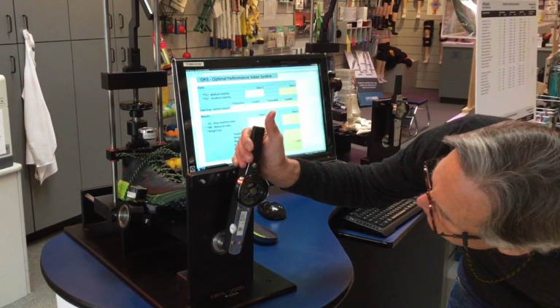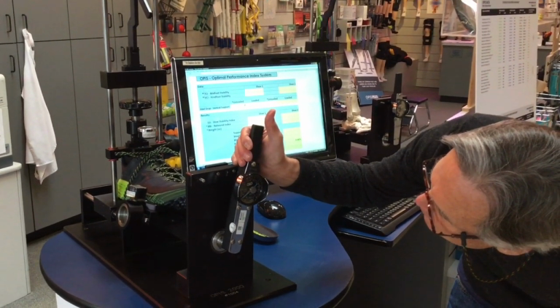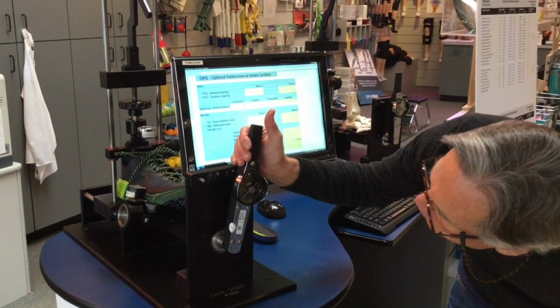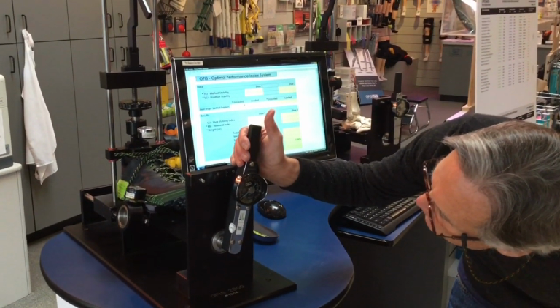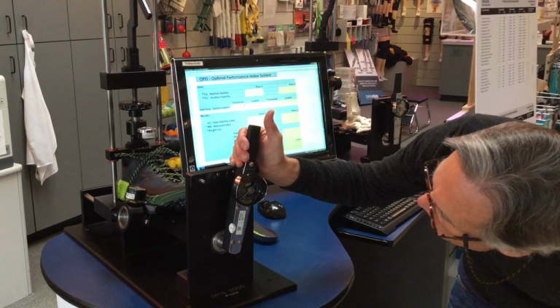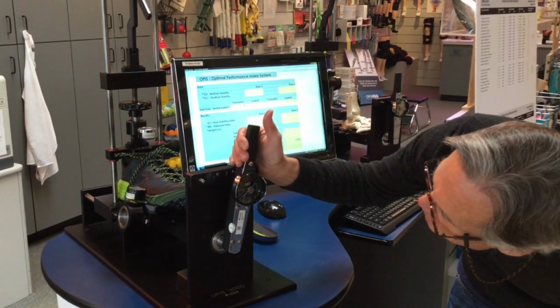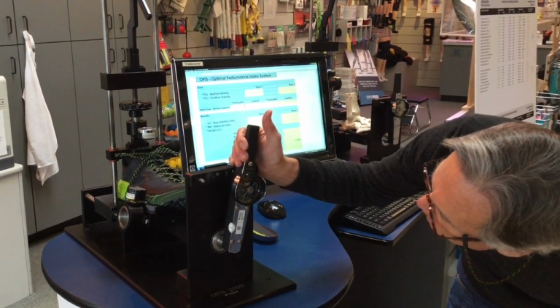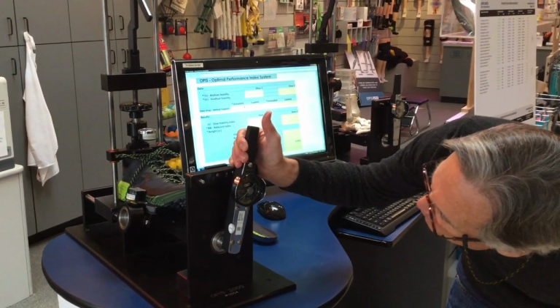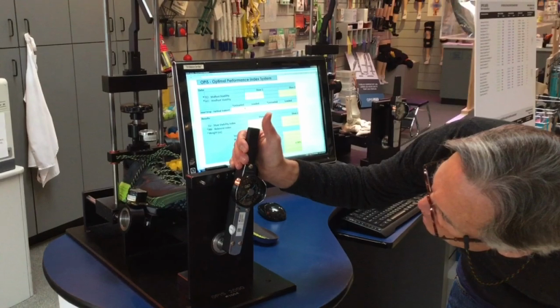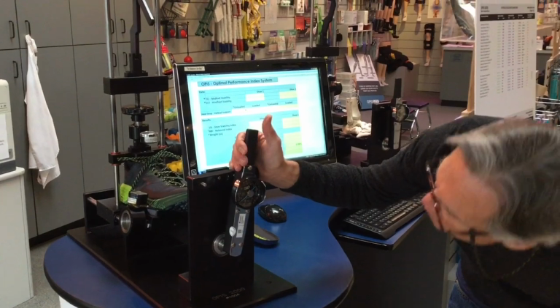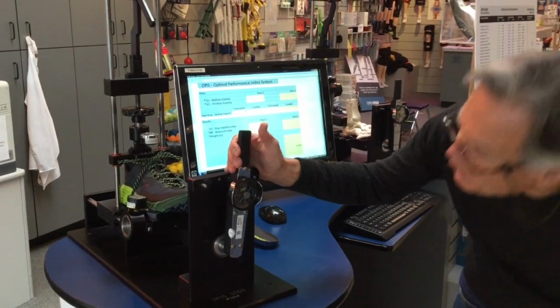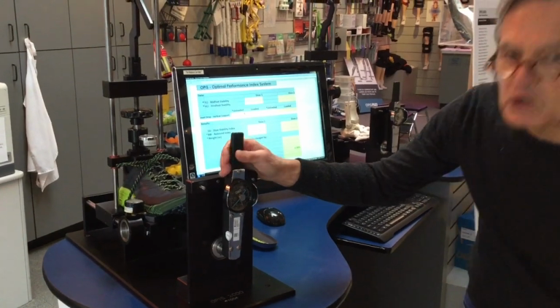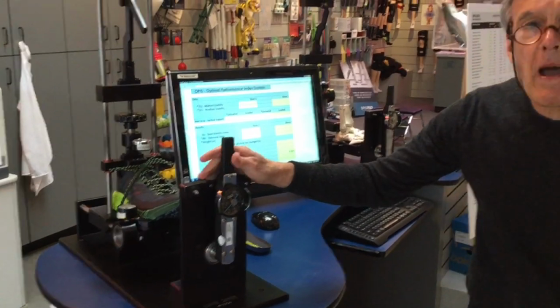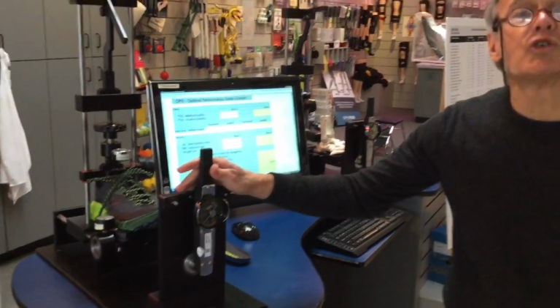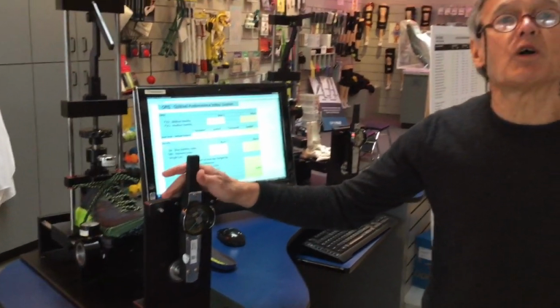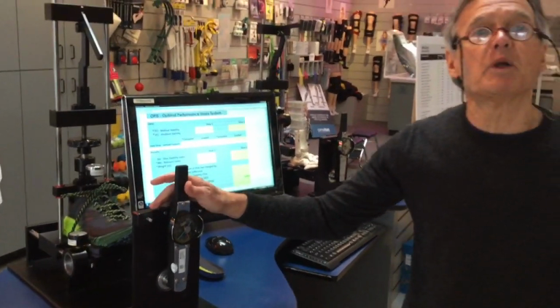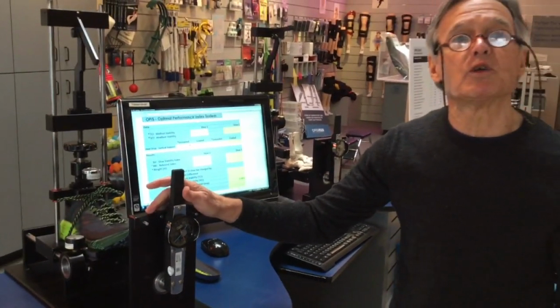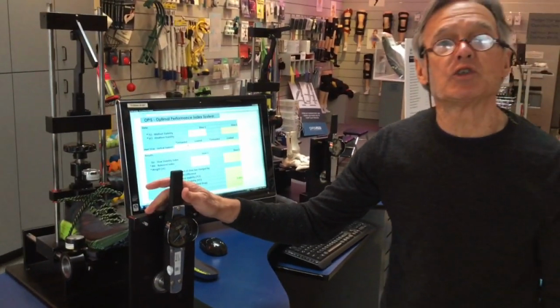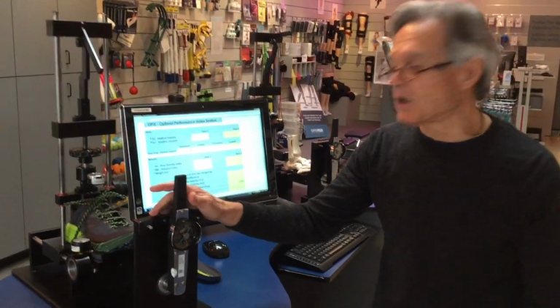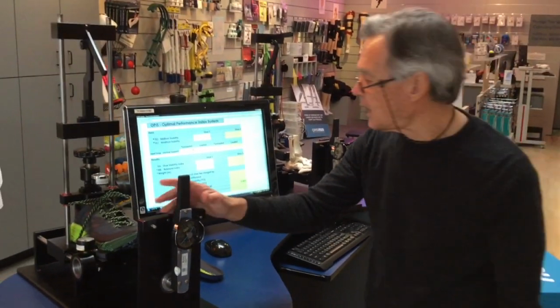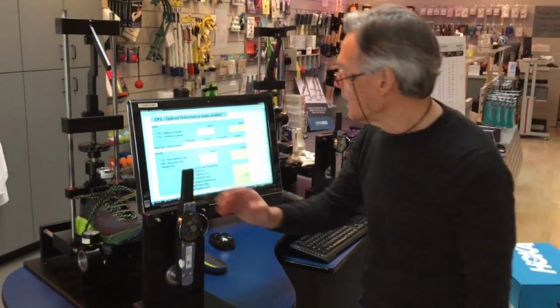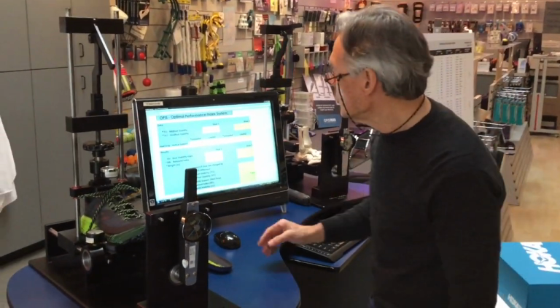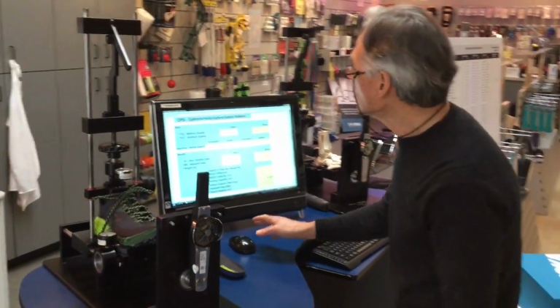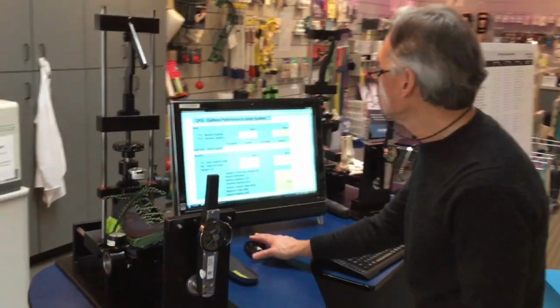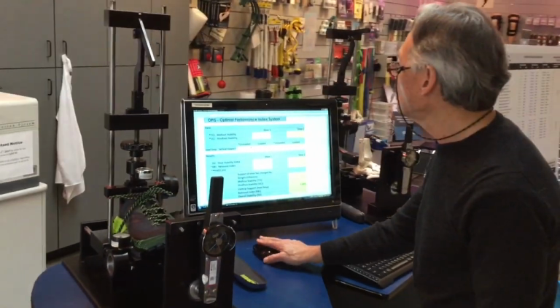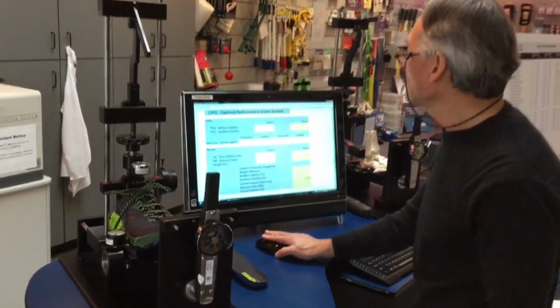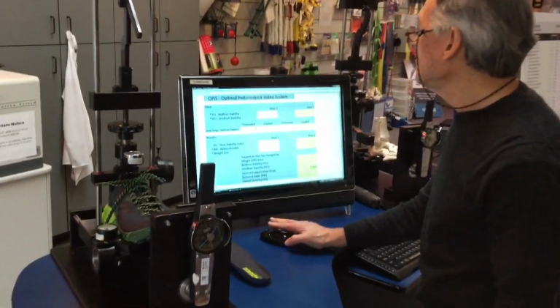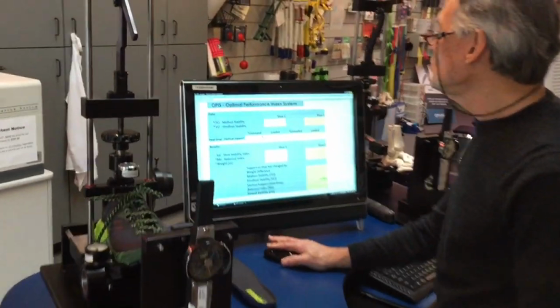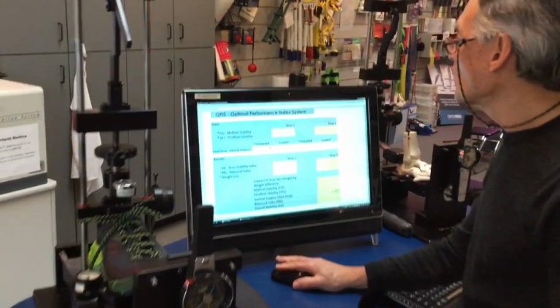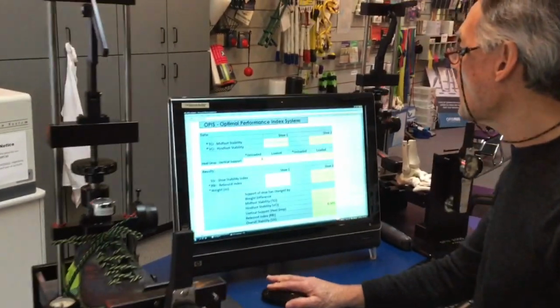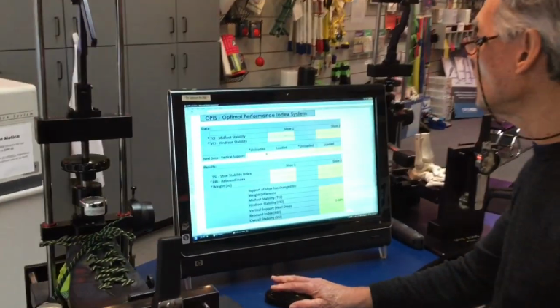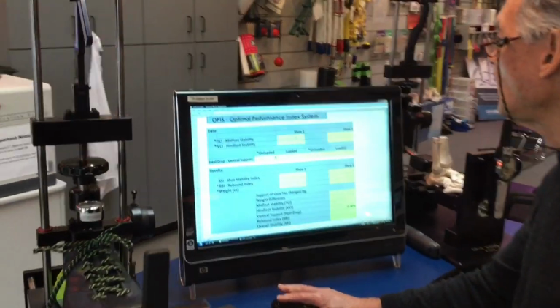We have about 54 inch-pounds of mid foot stability. We'll enter that into our calculator.